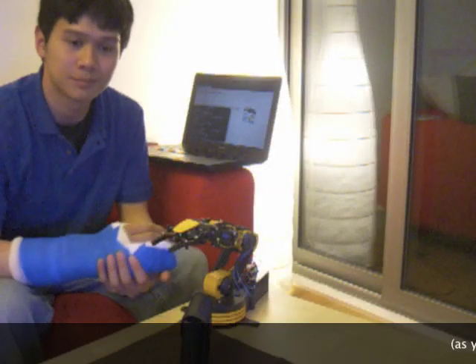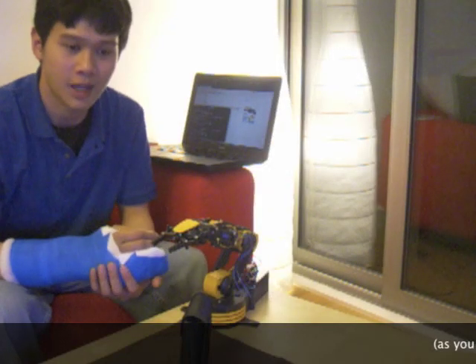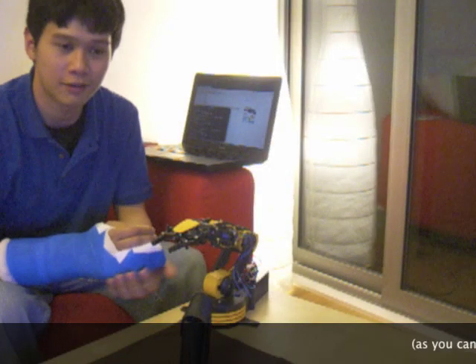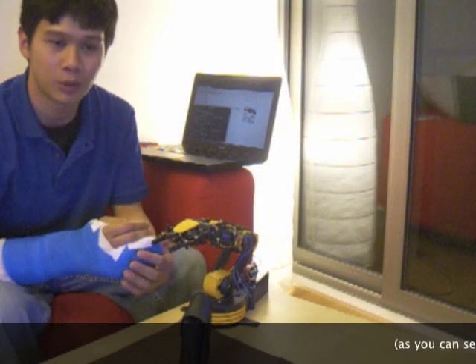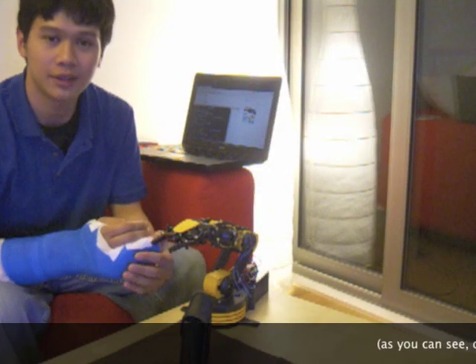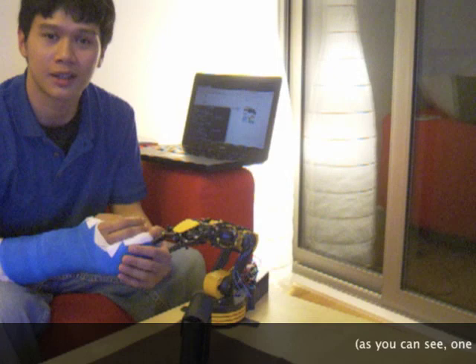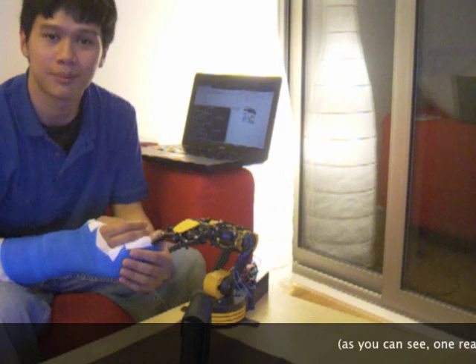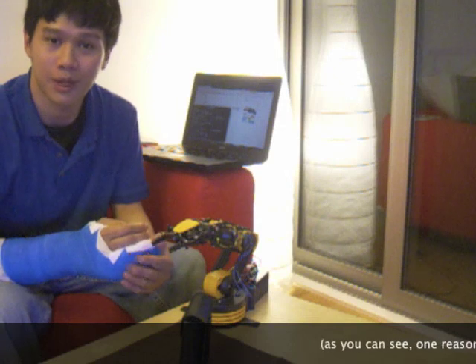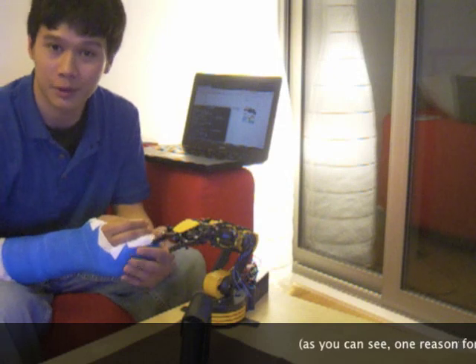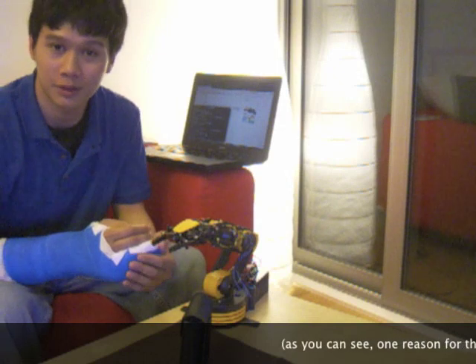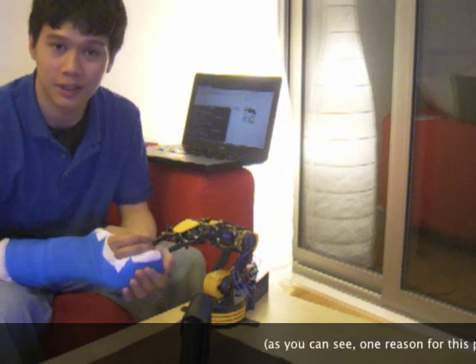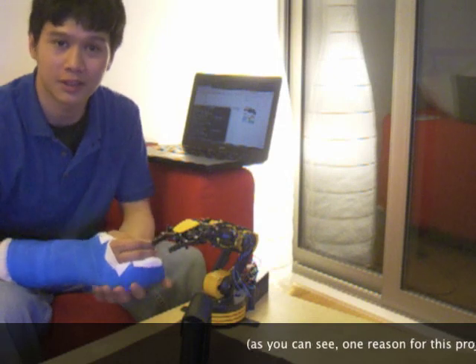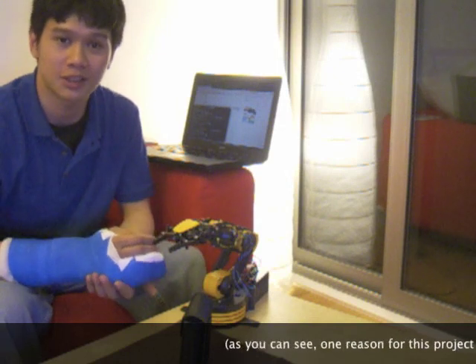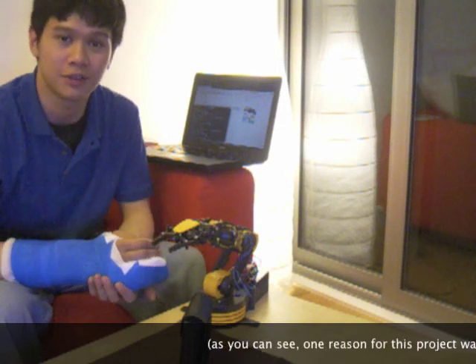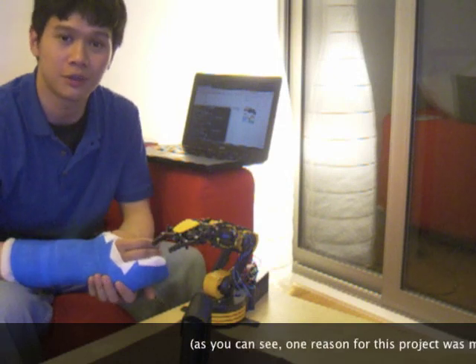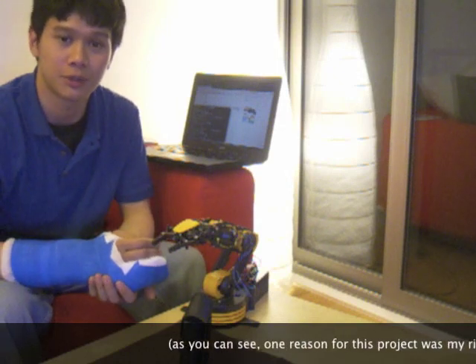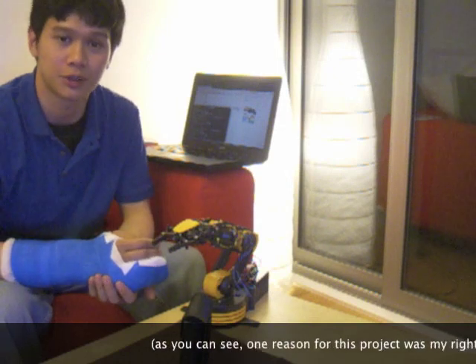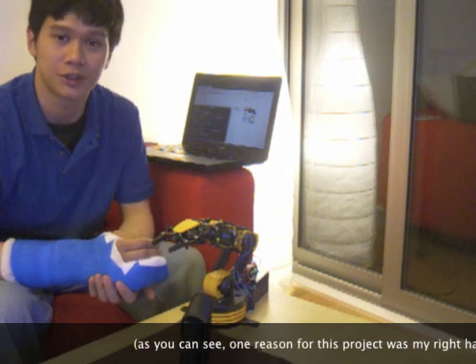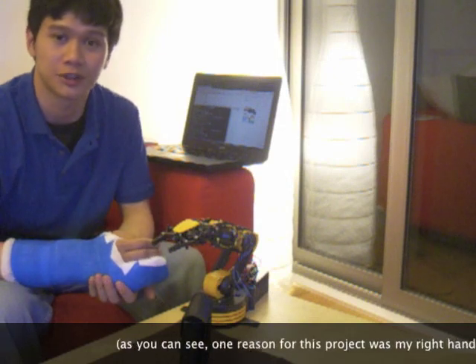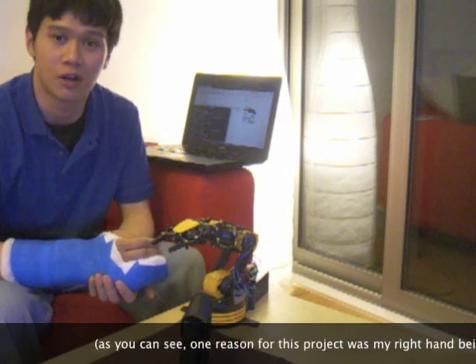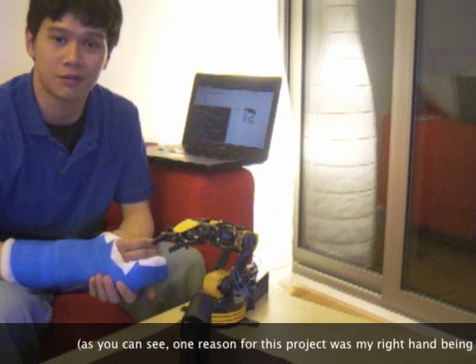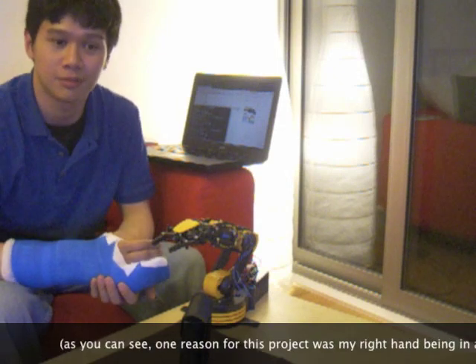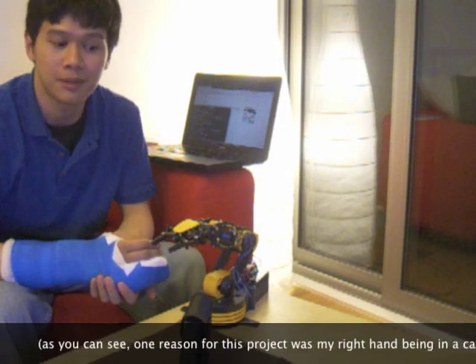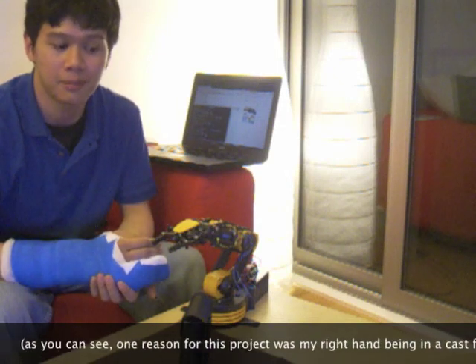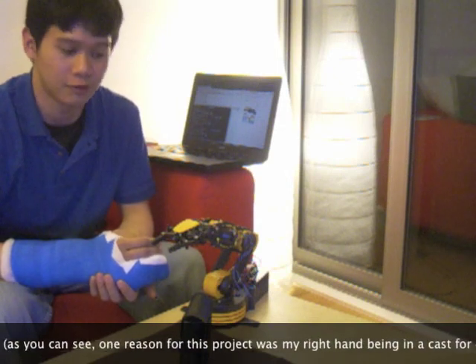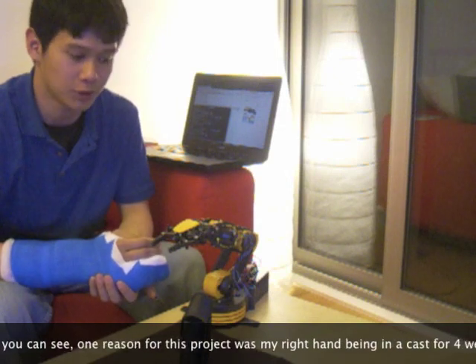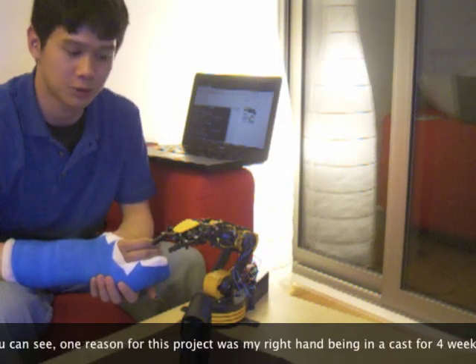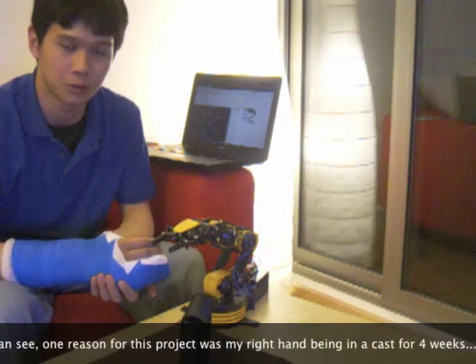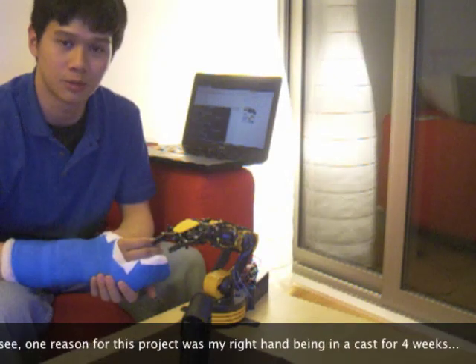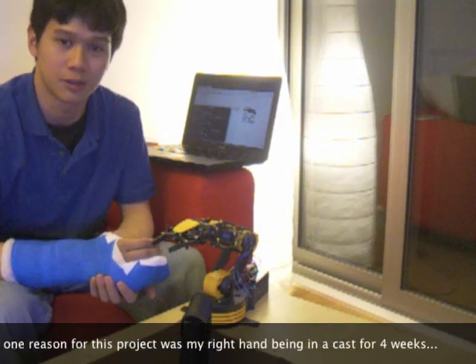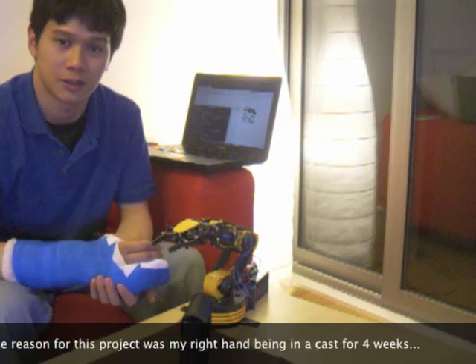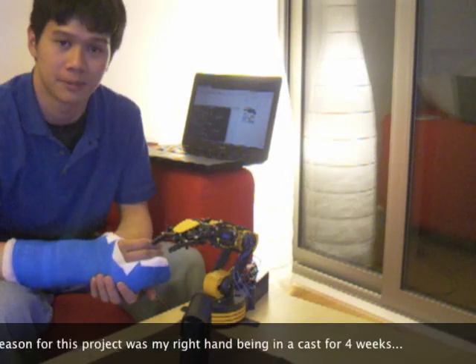Hi everyone, I'm Arthur and this is a video demonstration of my voice control robotic arm.